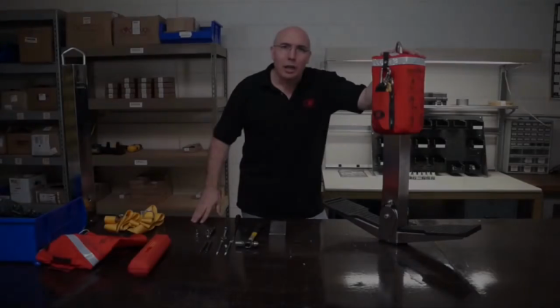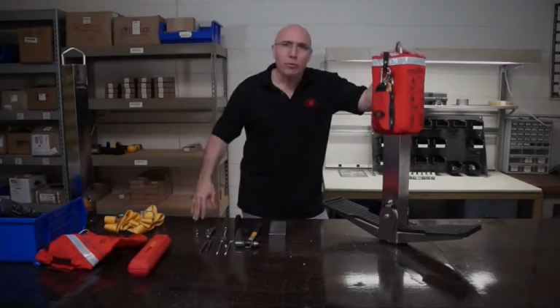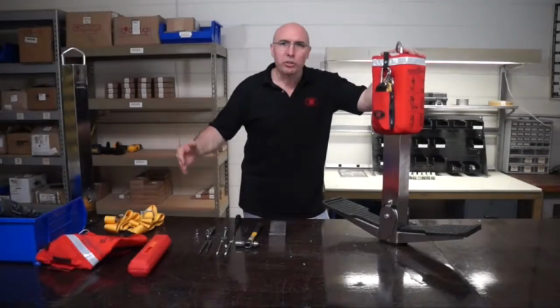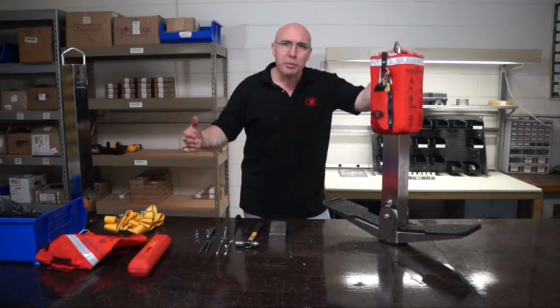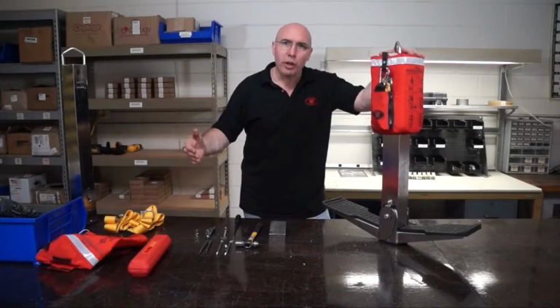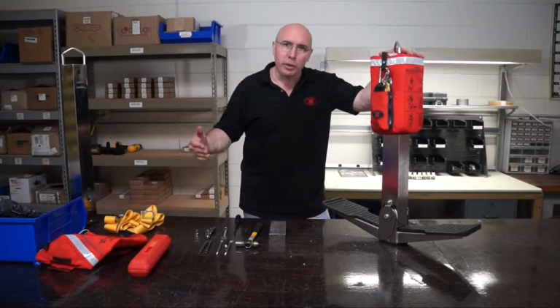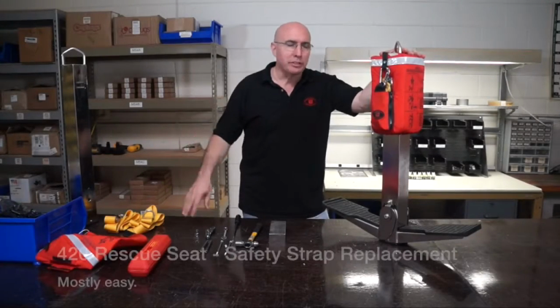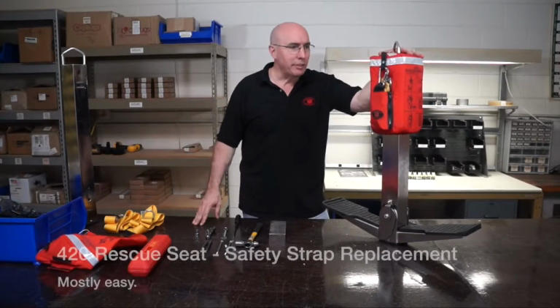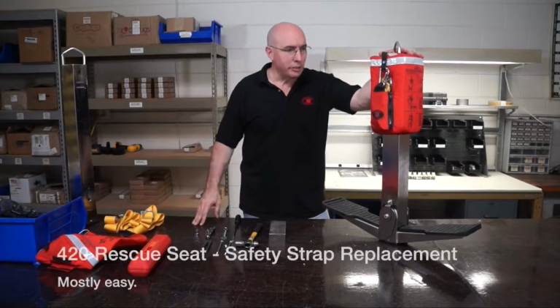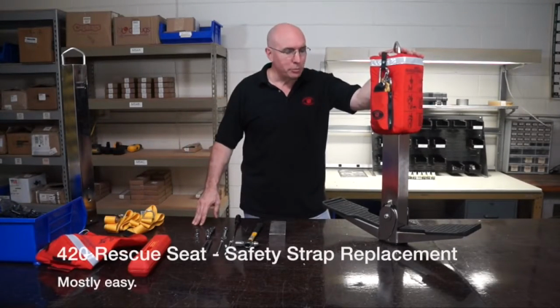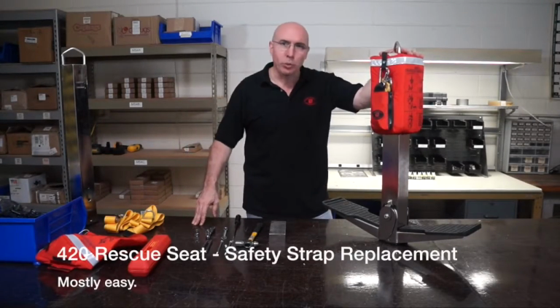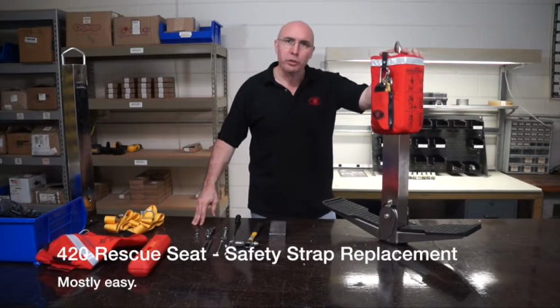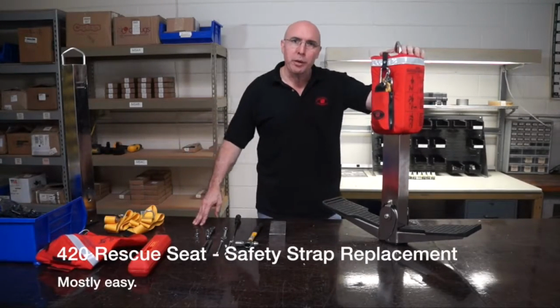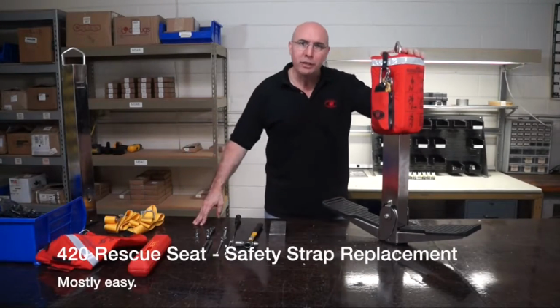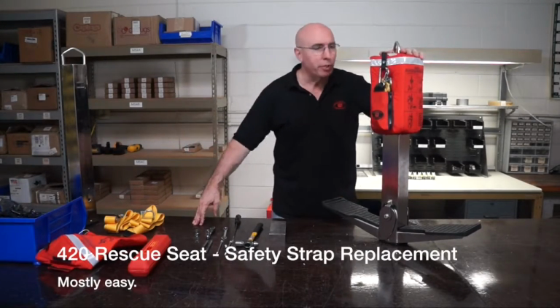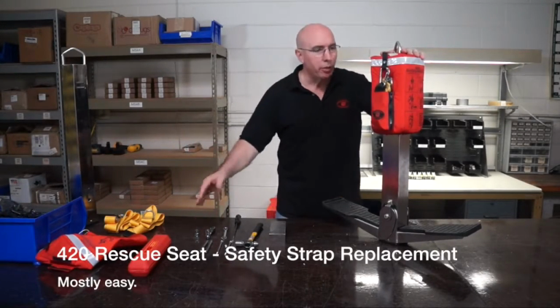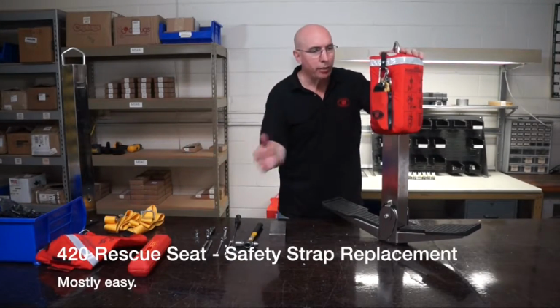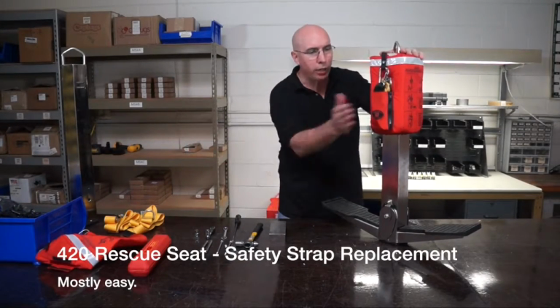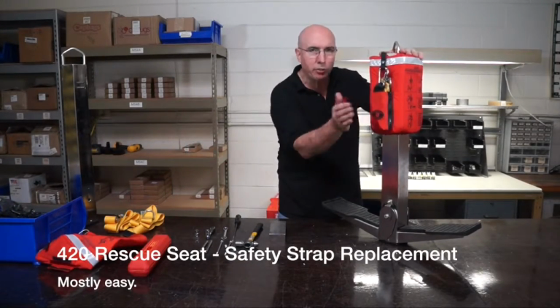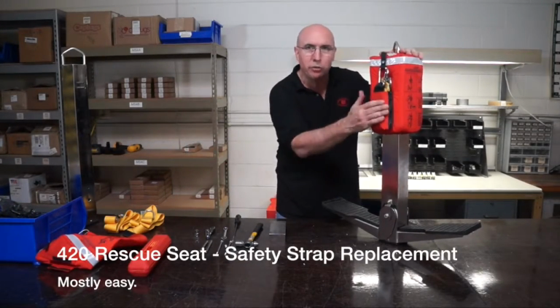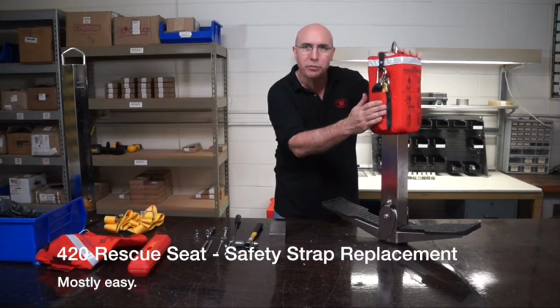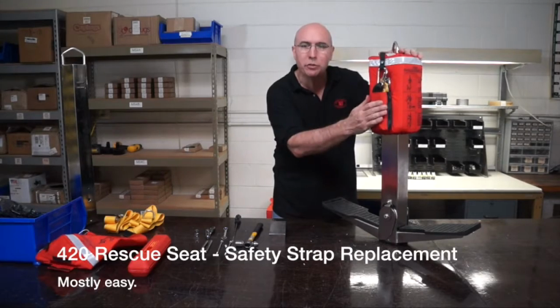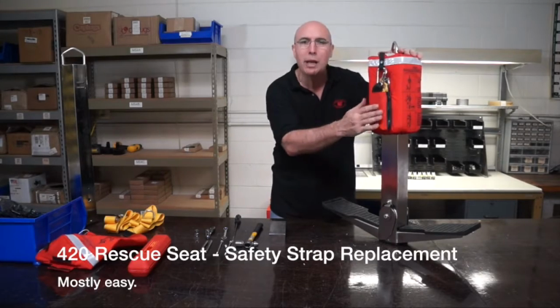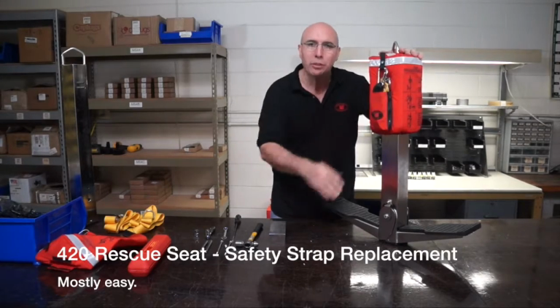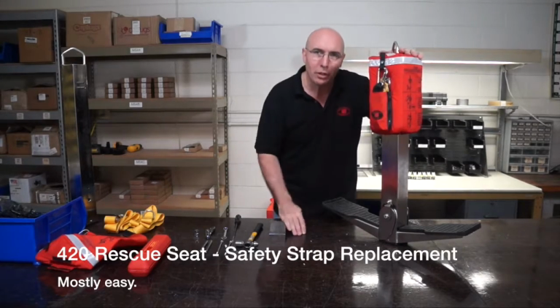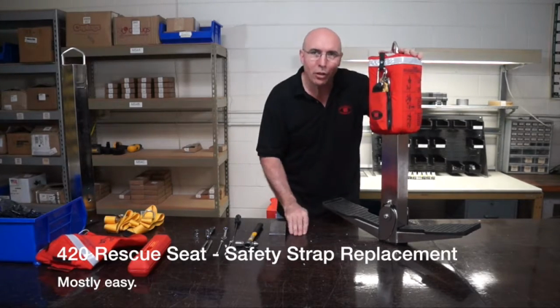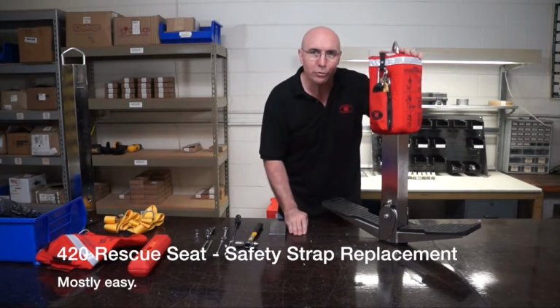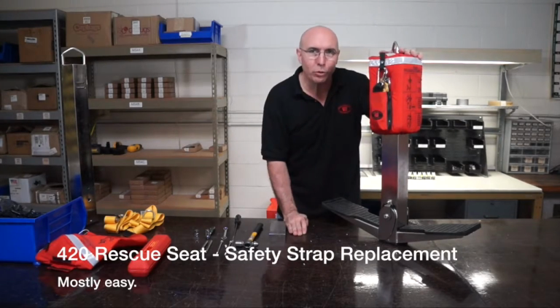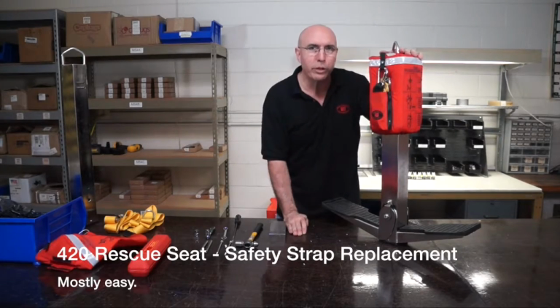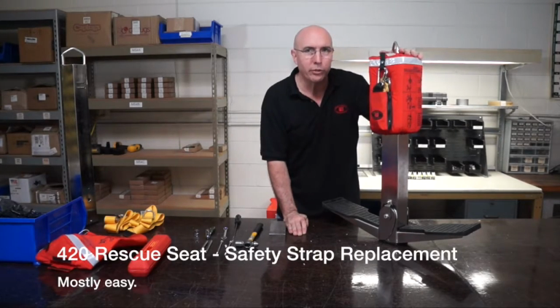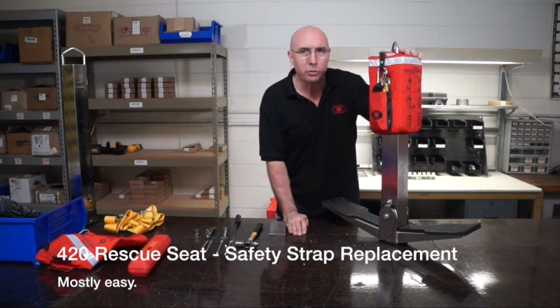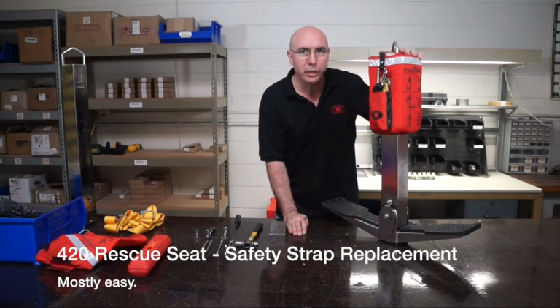Hi everyone, it's me, Mario at Life Saving Systems. We're going to do a maintenance video on how to change the safety straps on a 420 rescue seat.